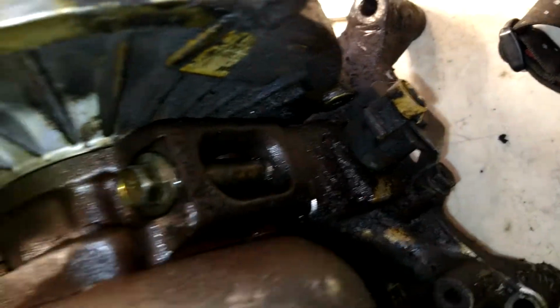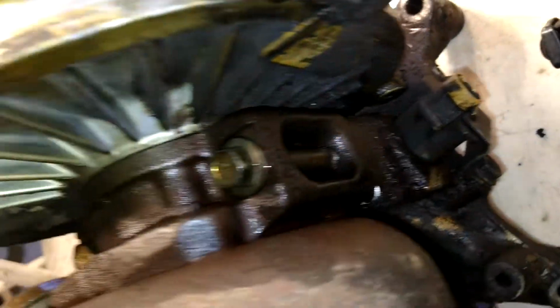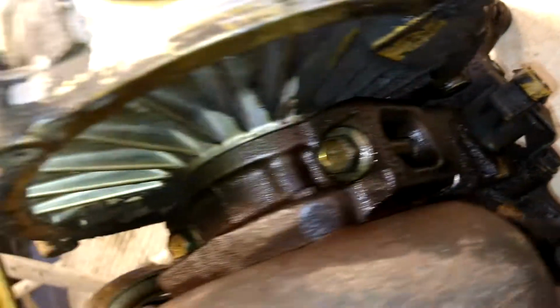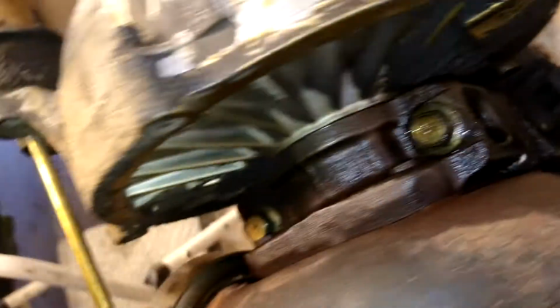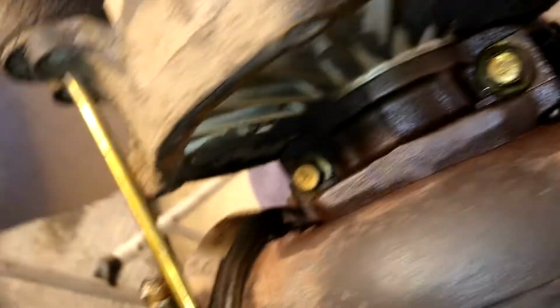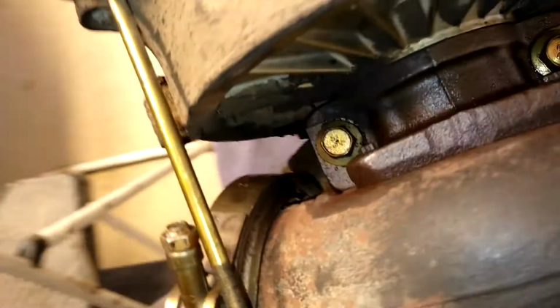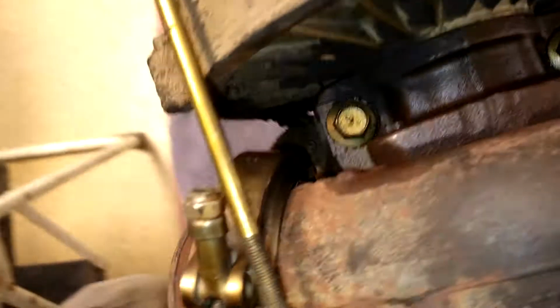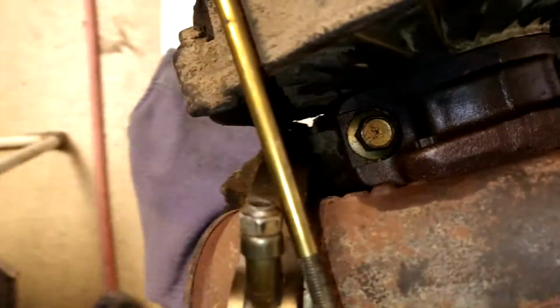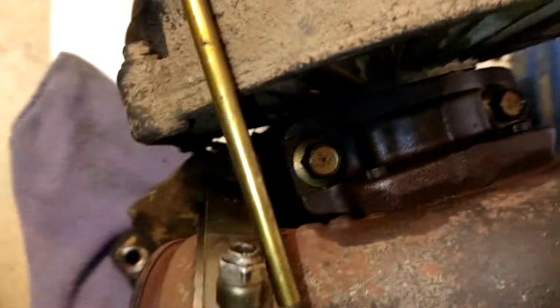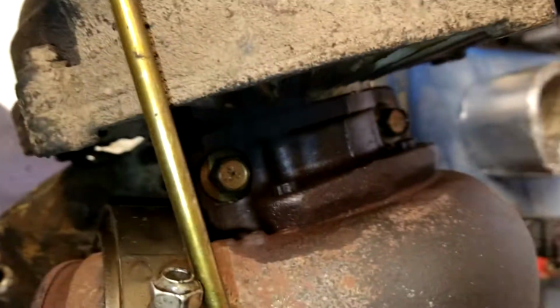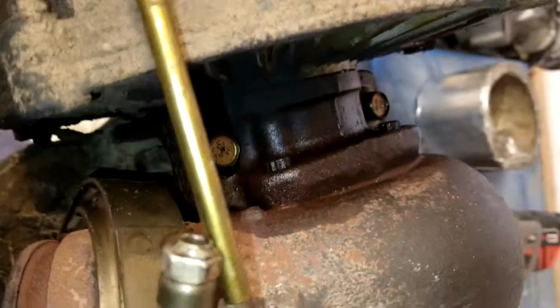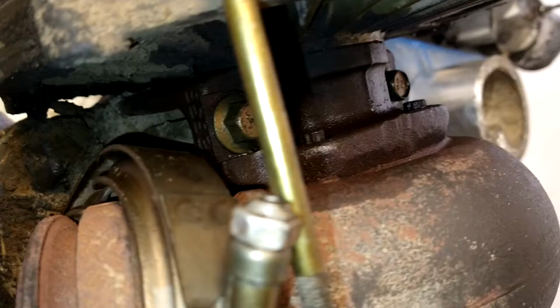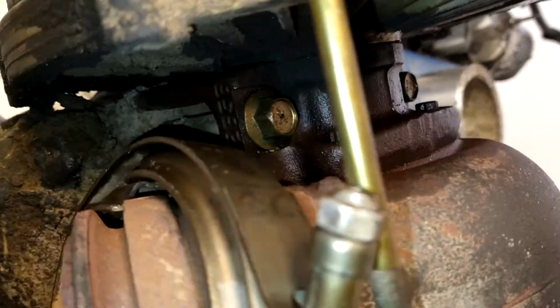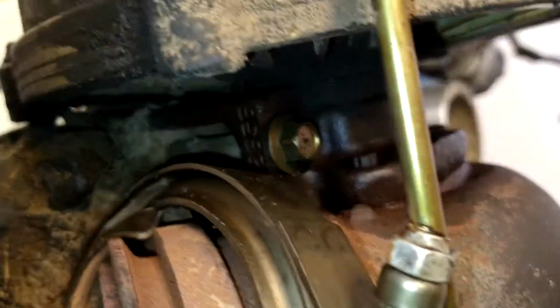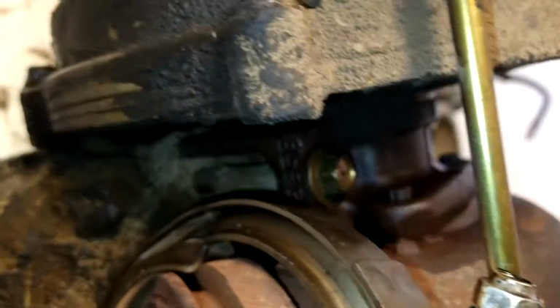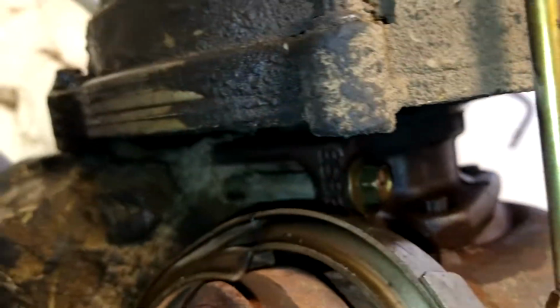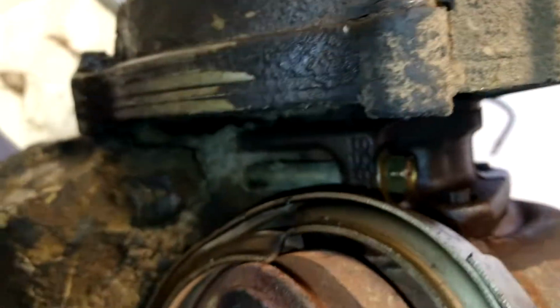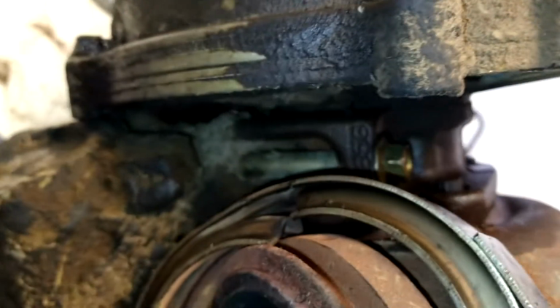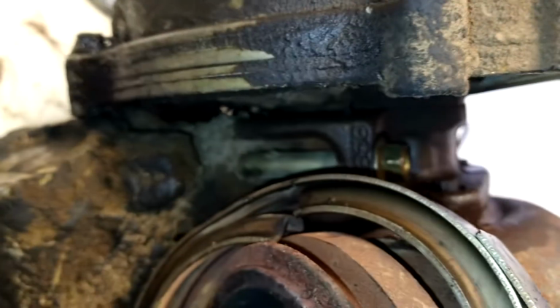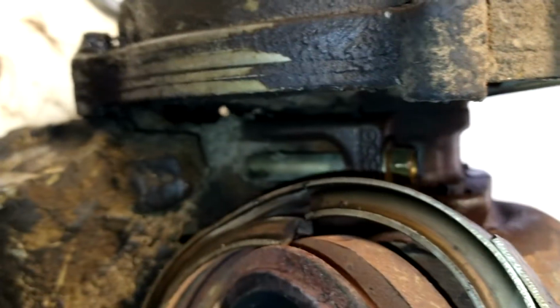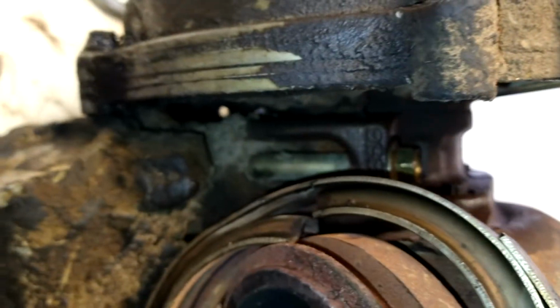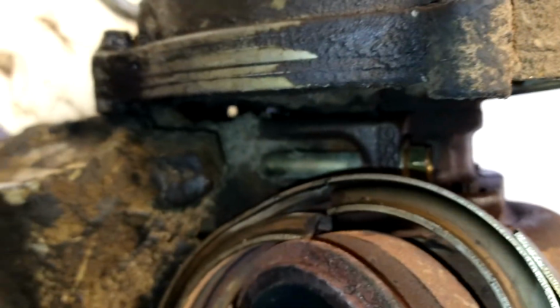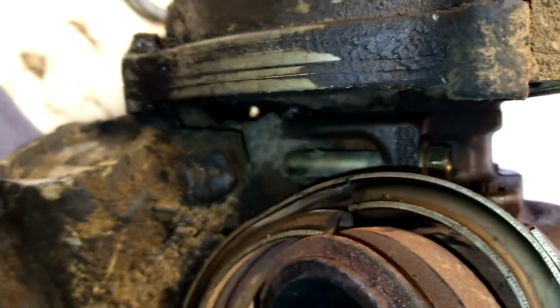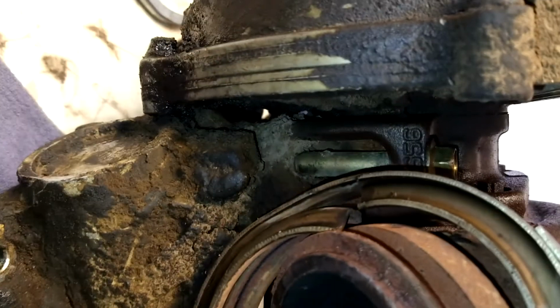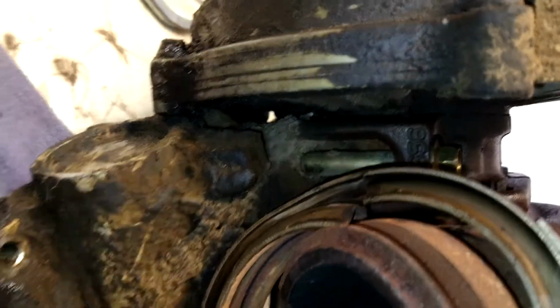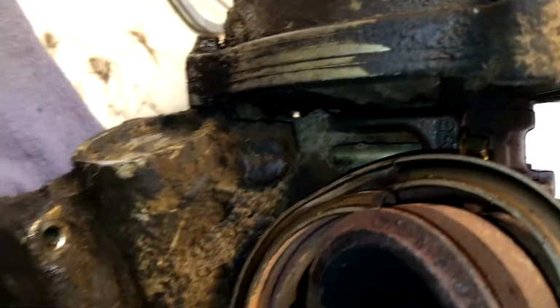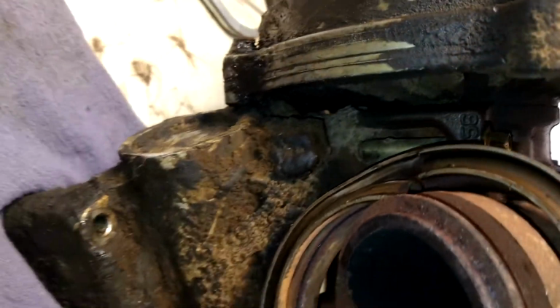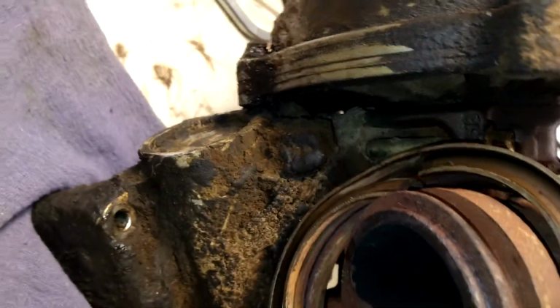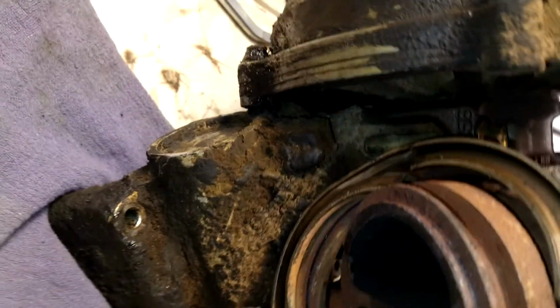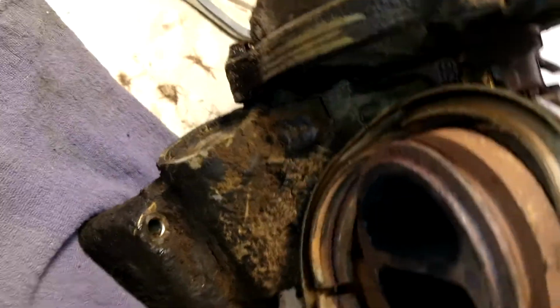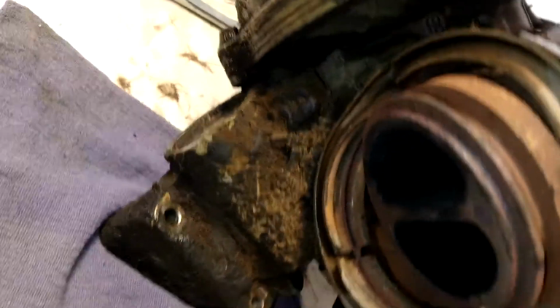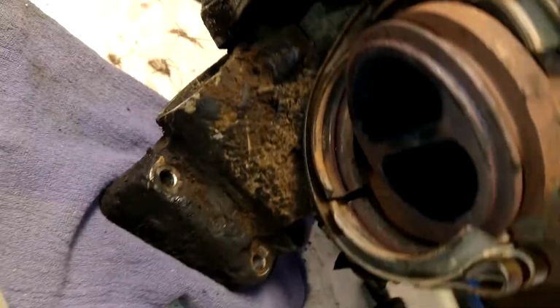I don't think I'm gonna get them loose. I might mess with it, I don't know - they're frozen. This whole thing's a mess.